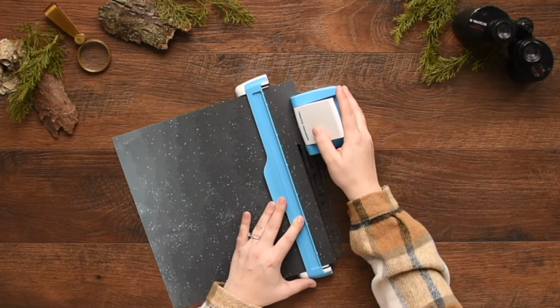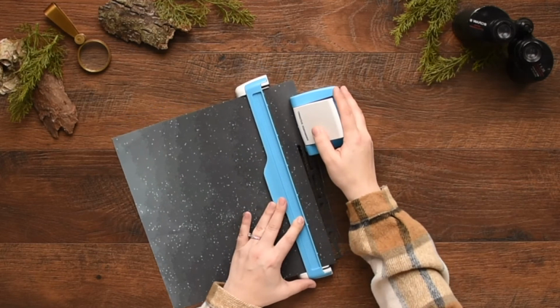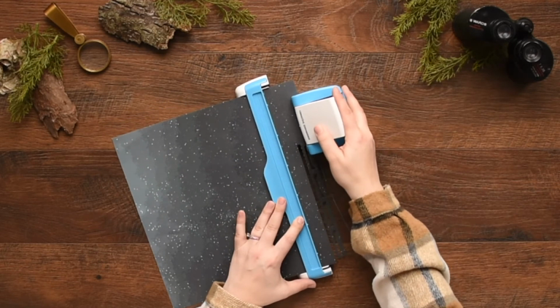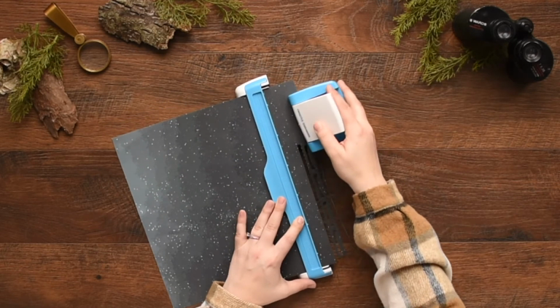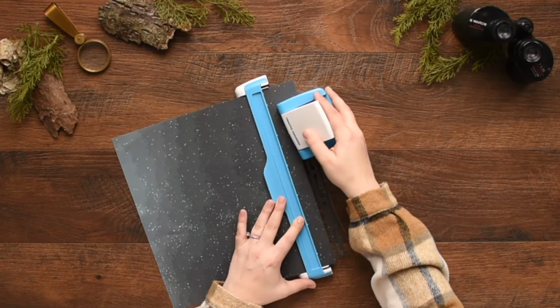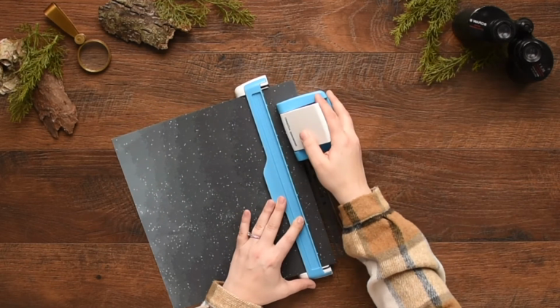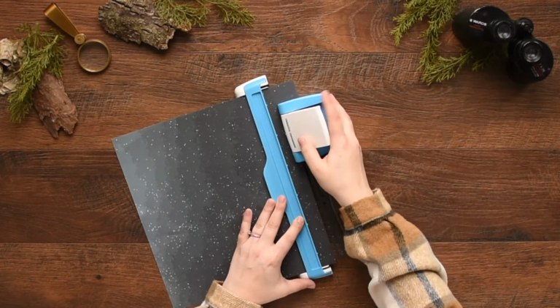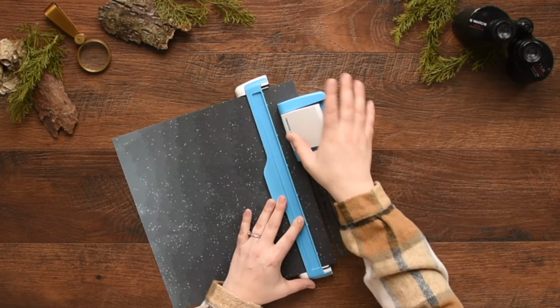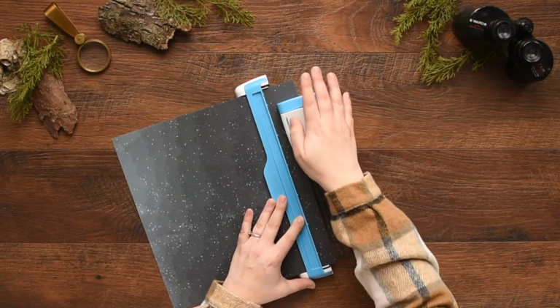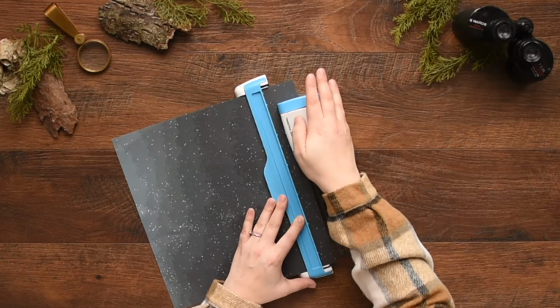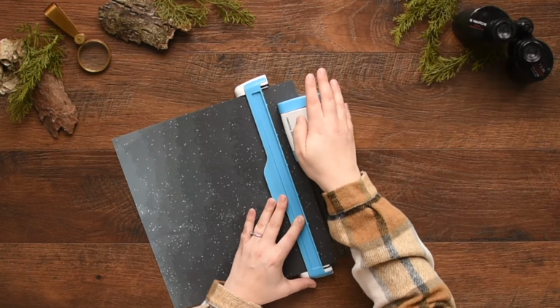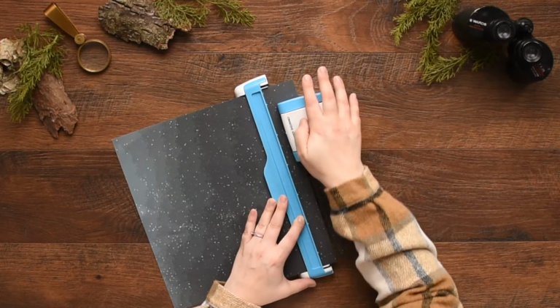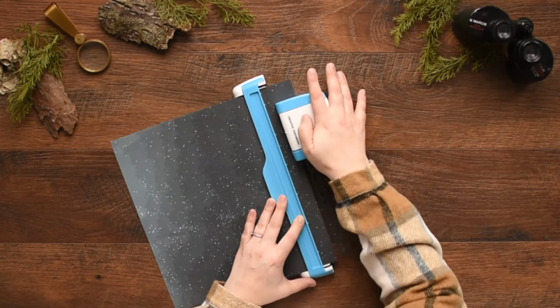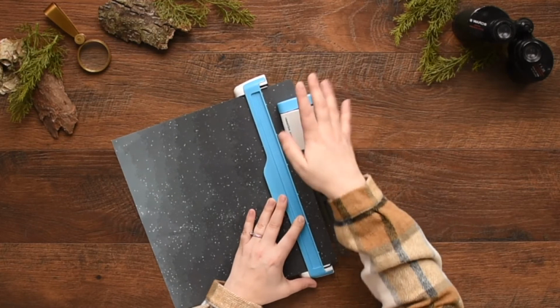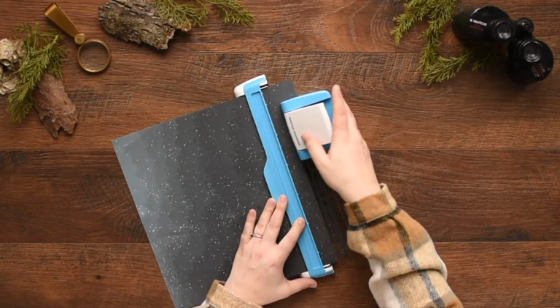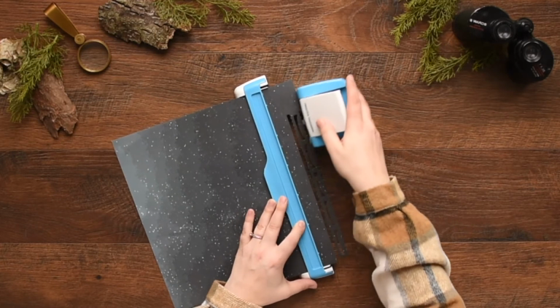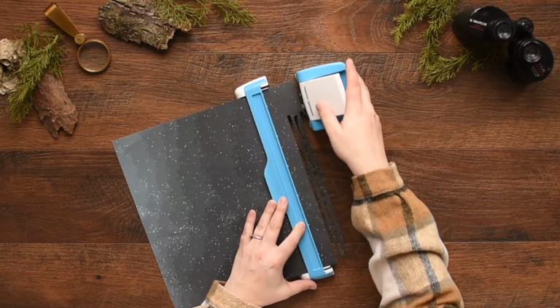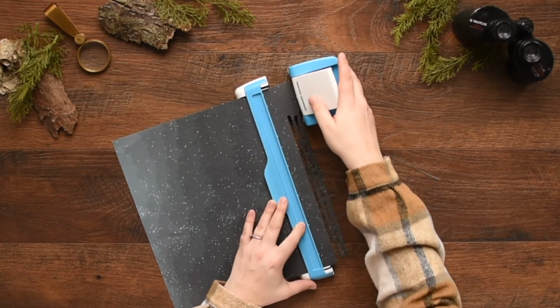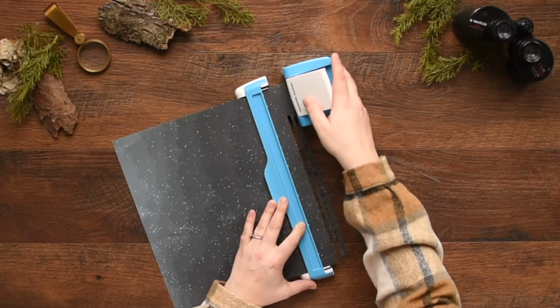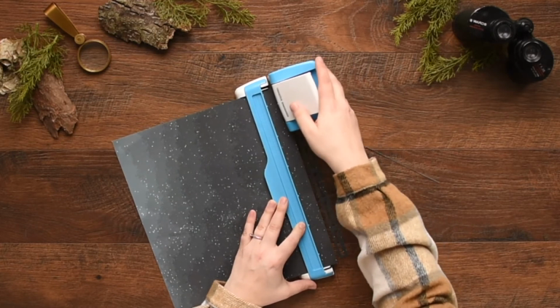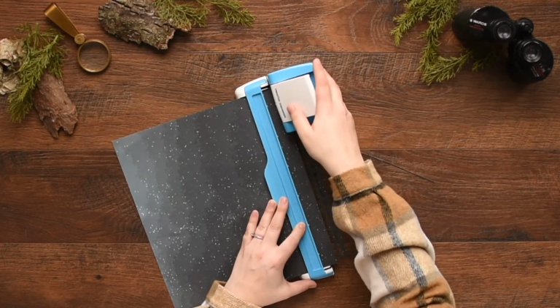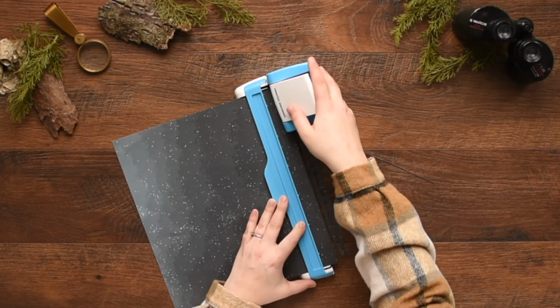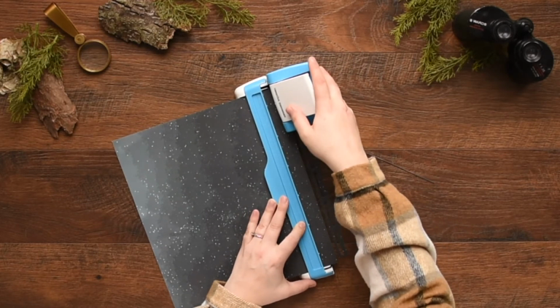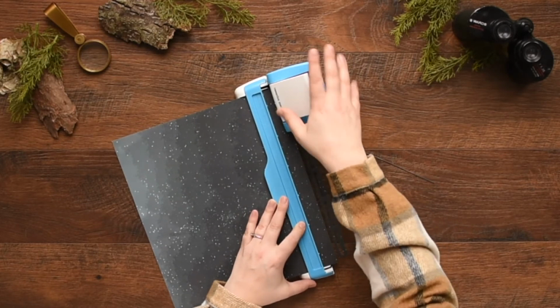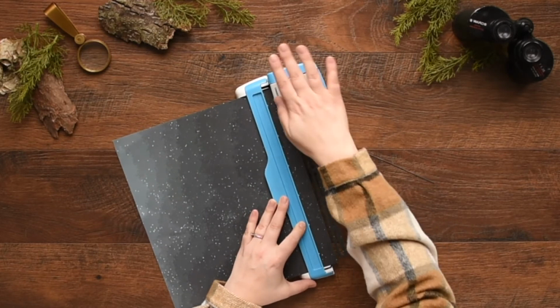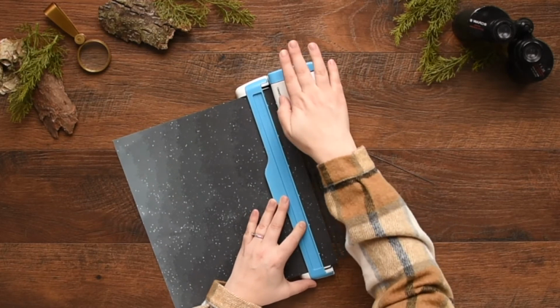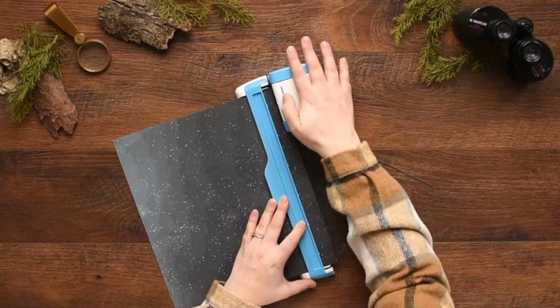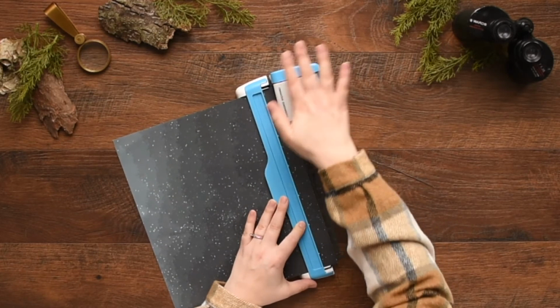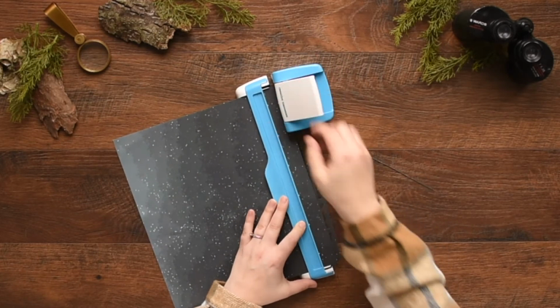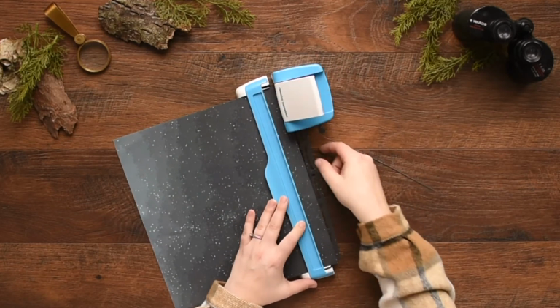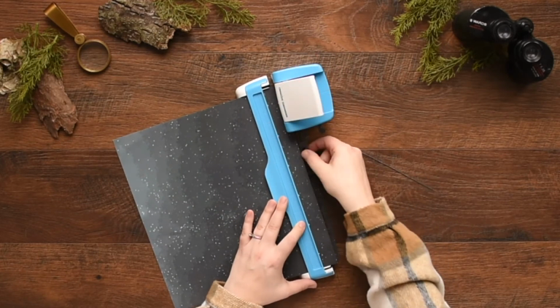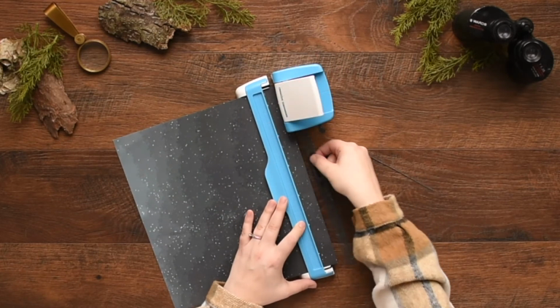Then align to the next notch and press the lever down. Repeat this to complete the border.